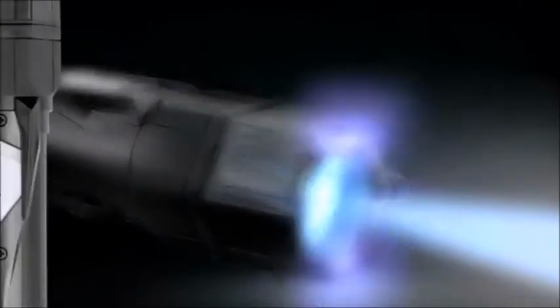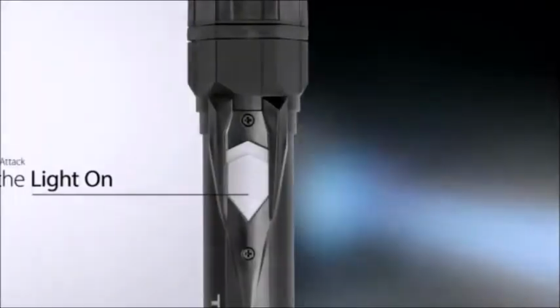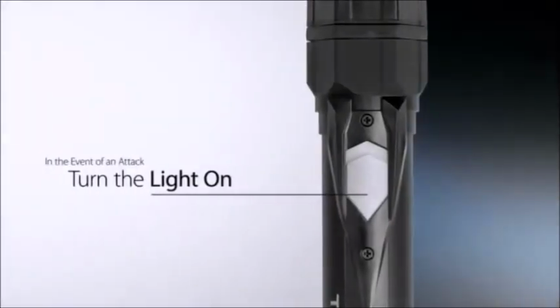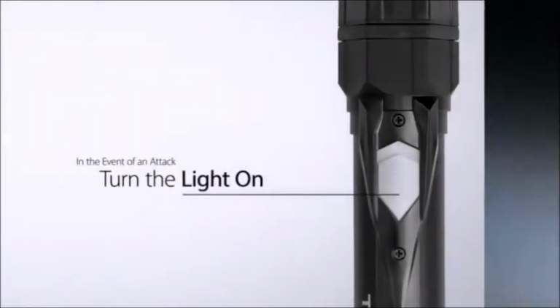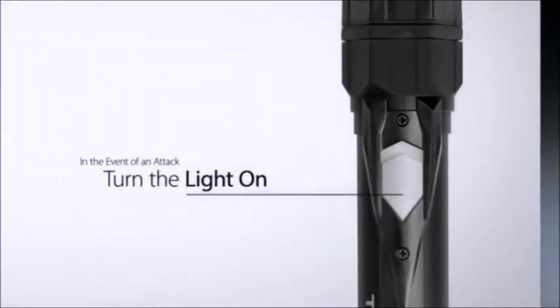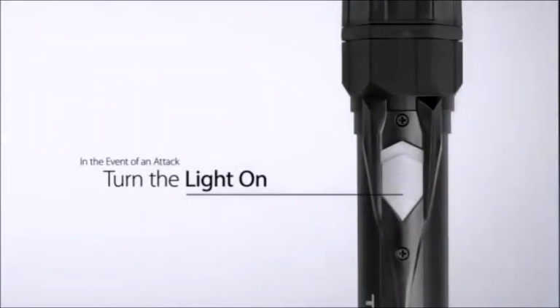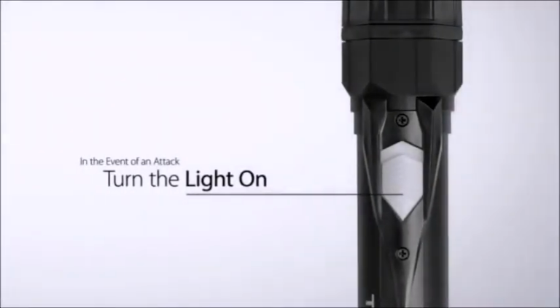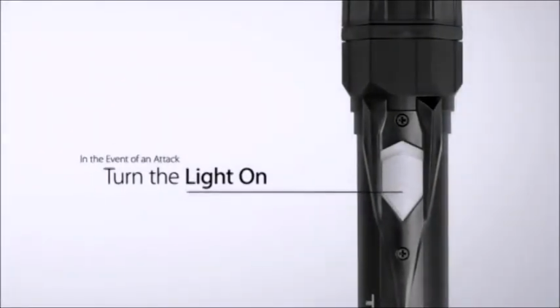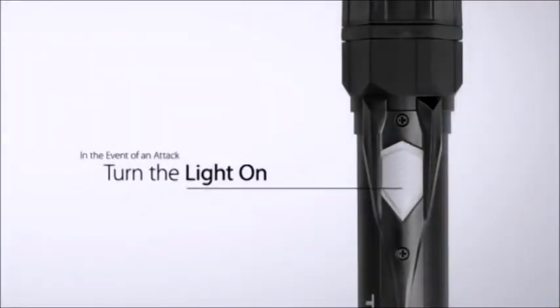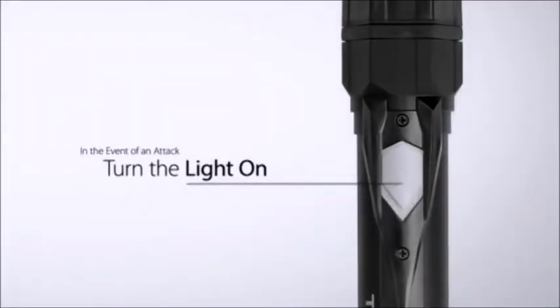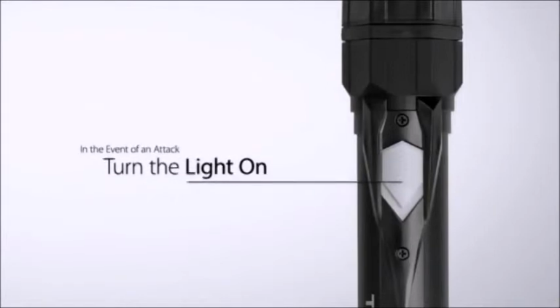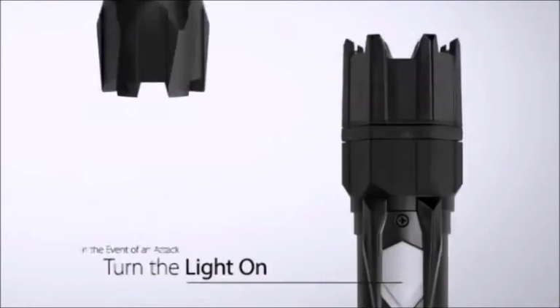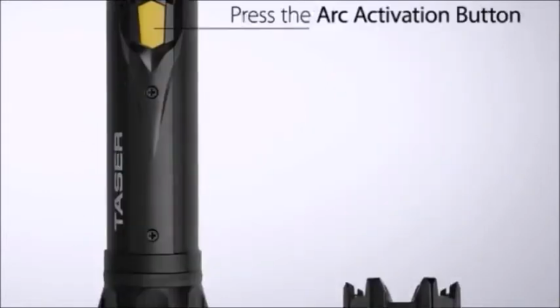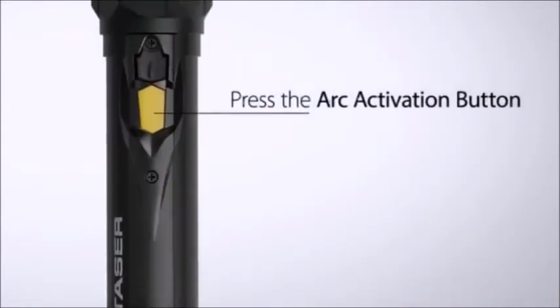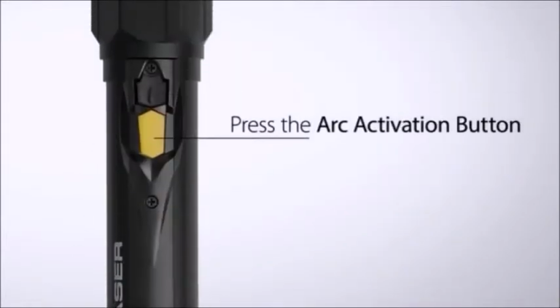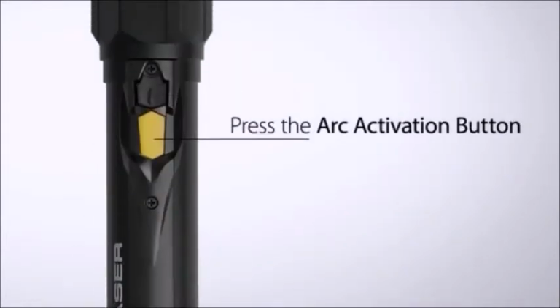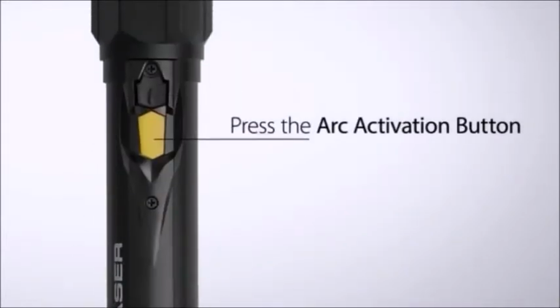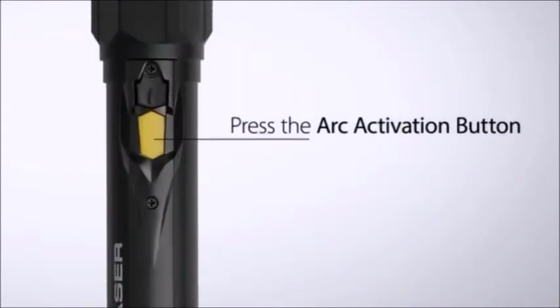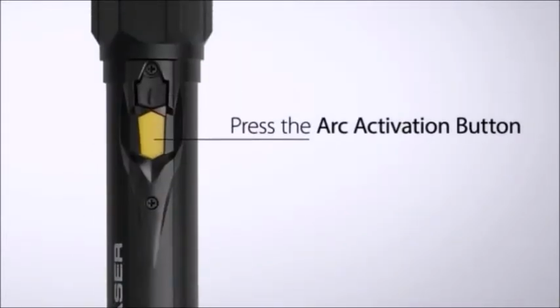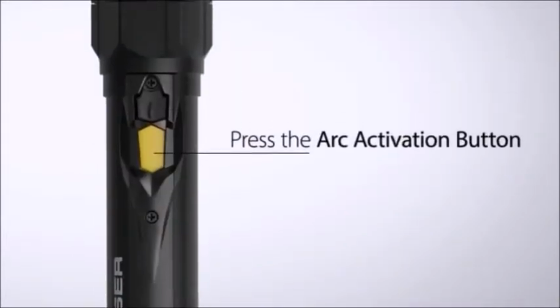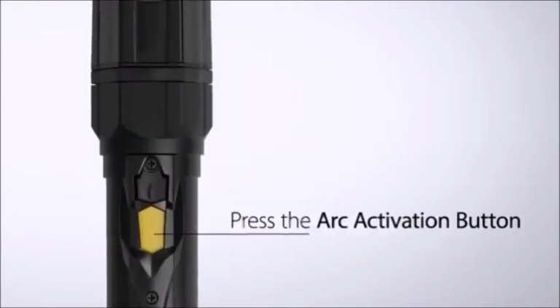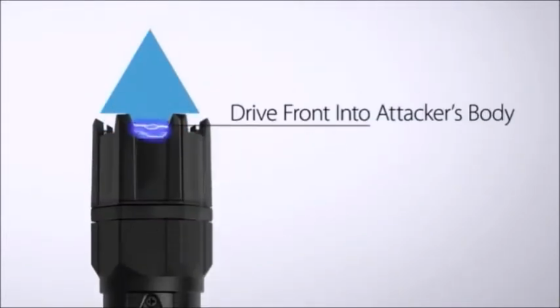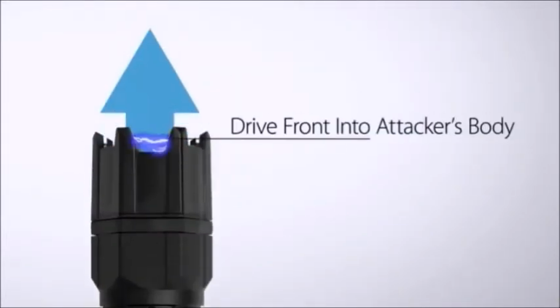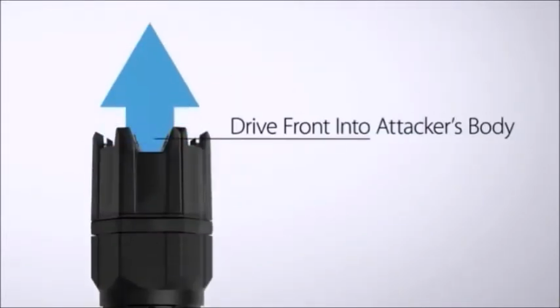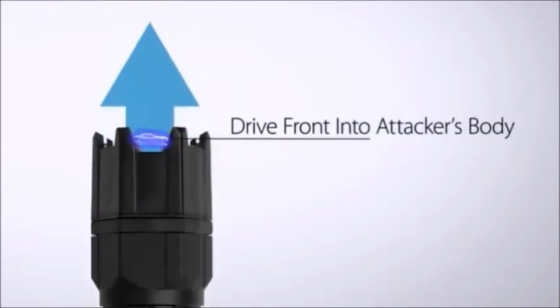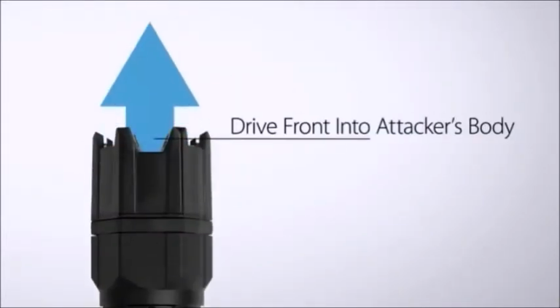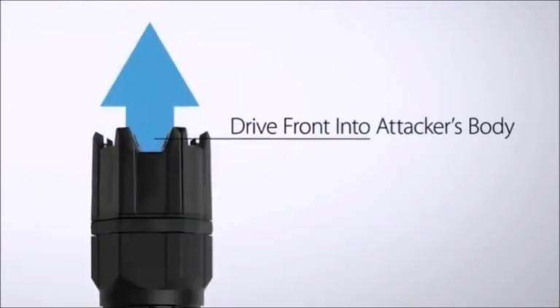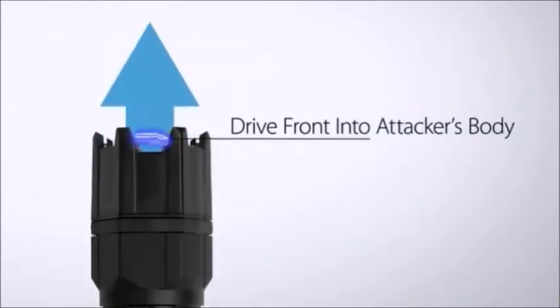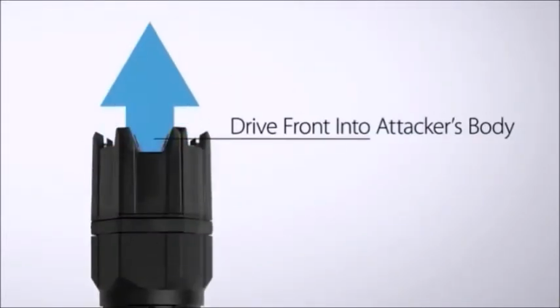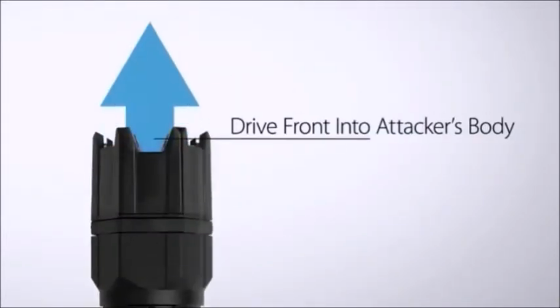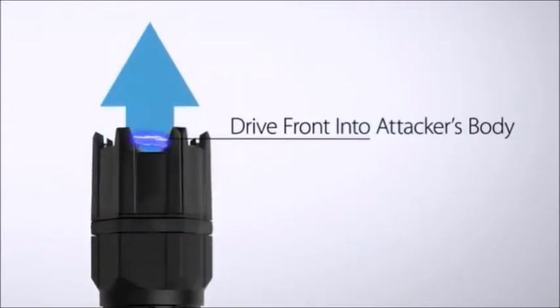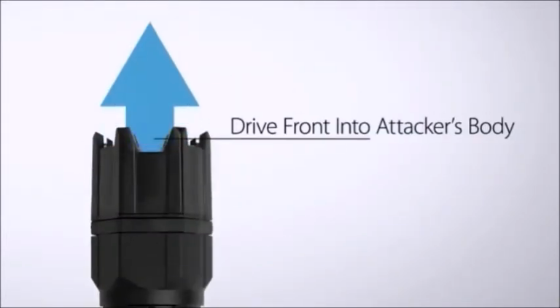In the event of an attack, quickly turn the light on, press the Arc Activation button, and drive the front of the device into the attacker's body.